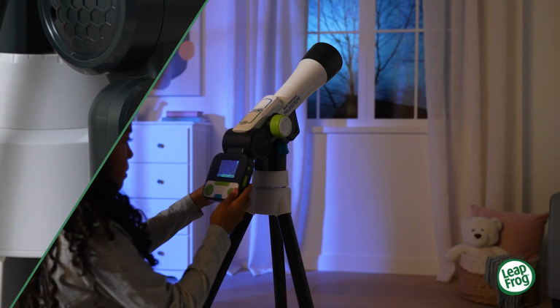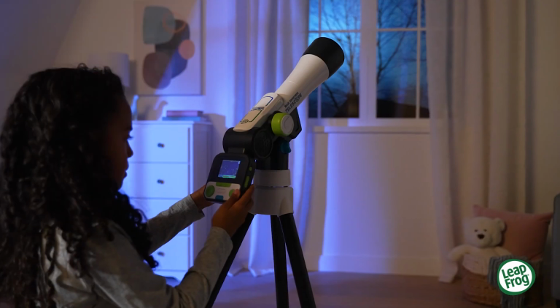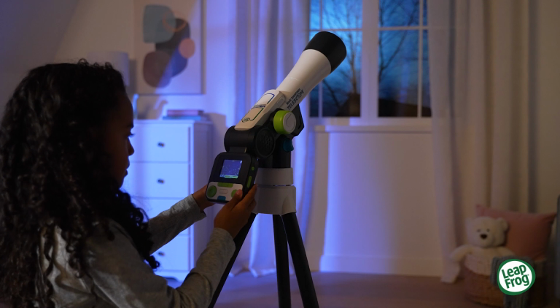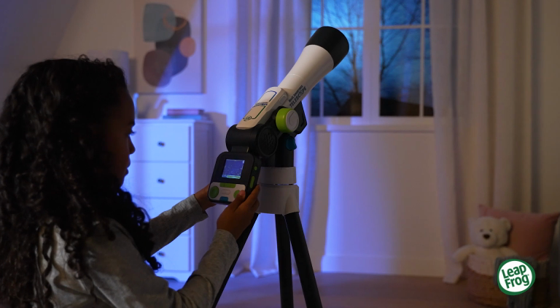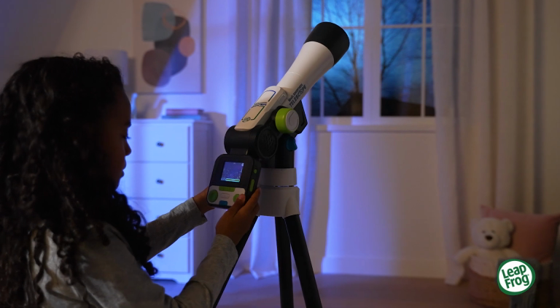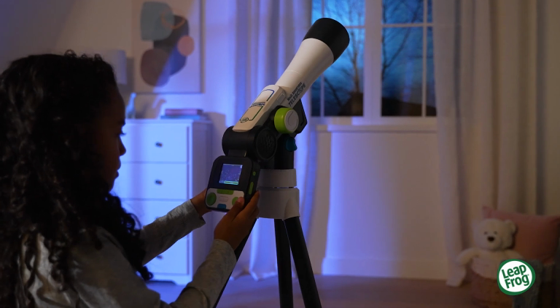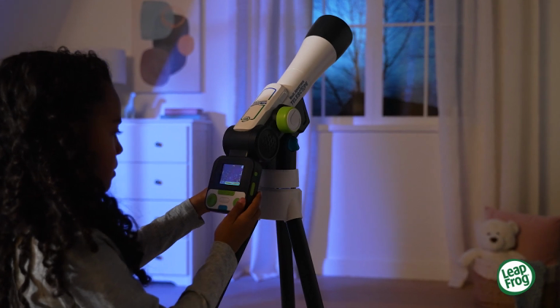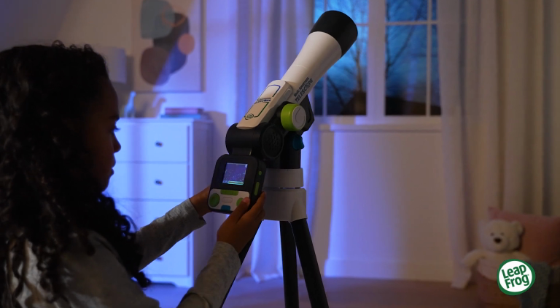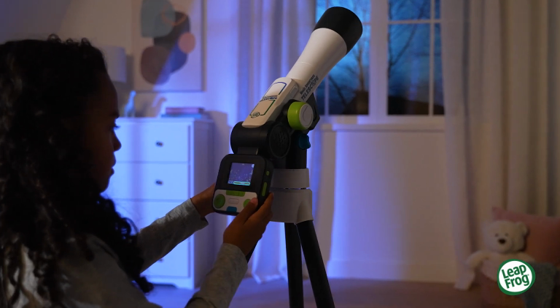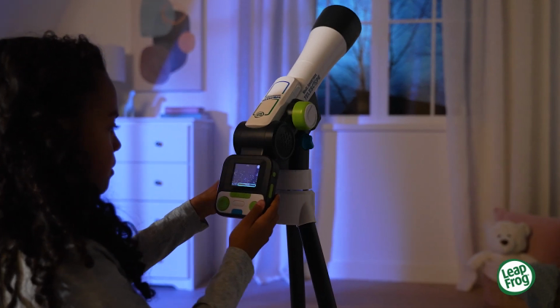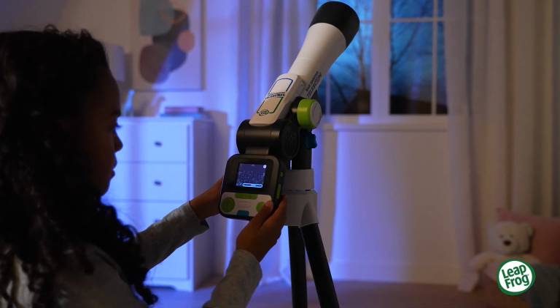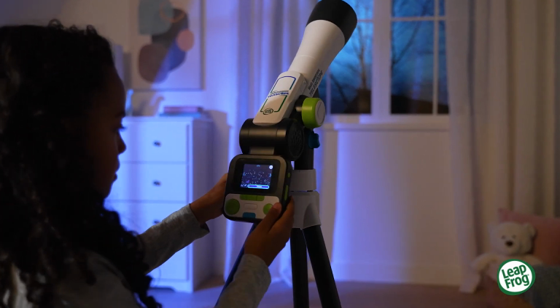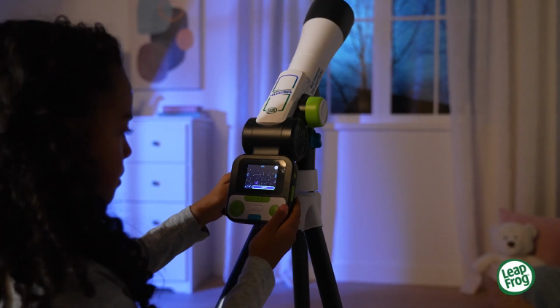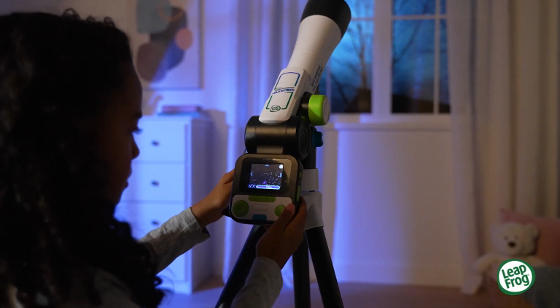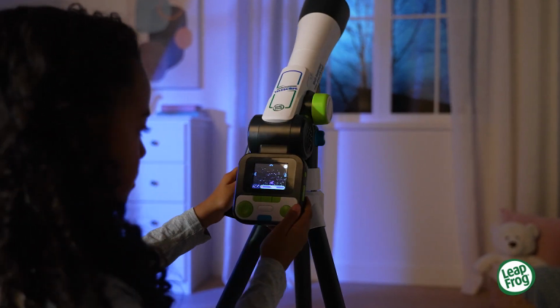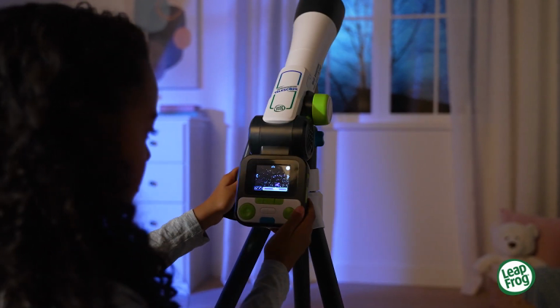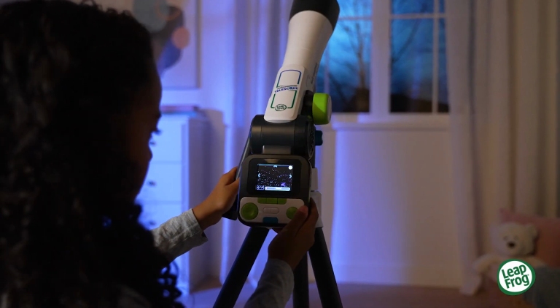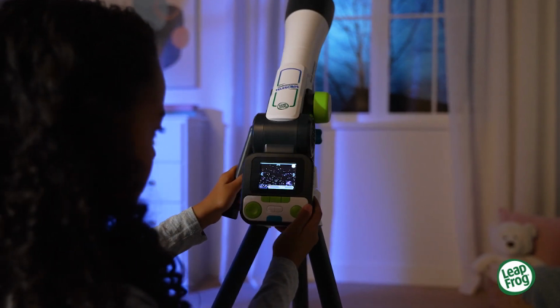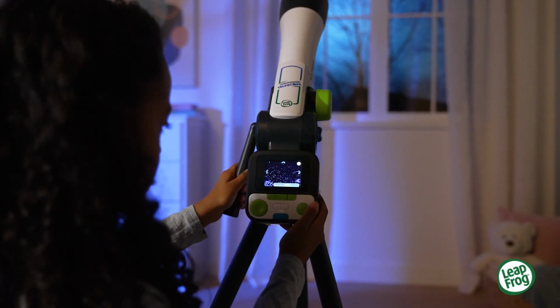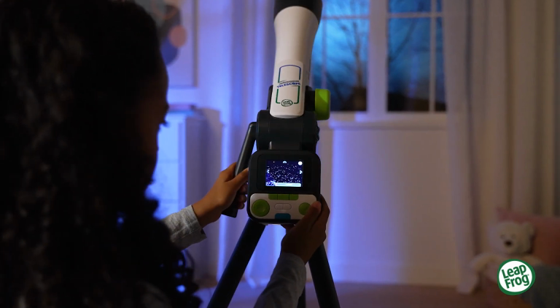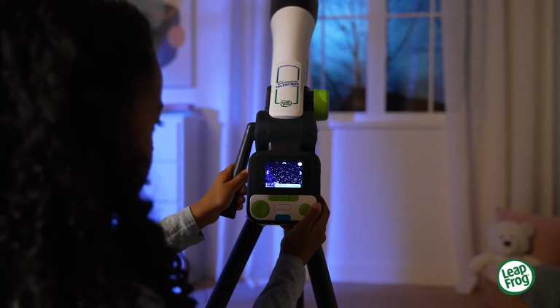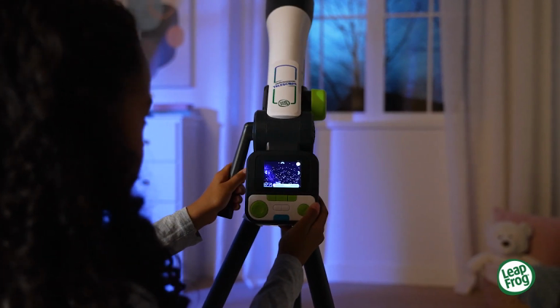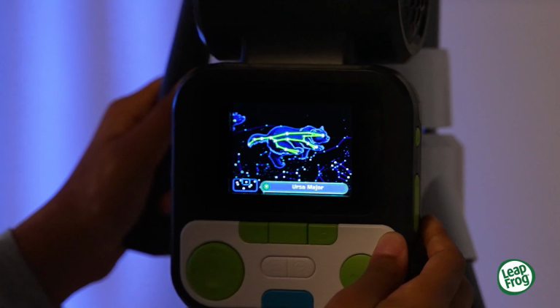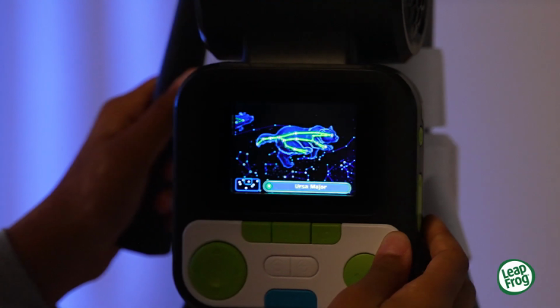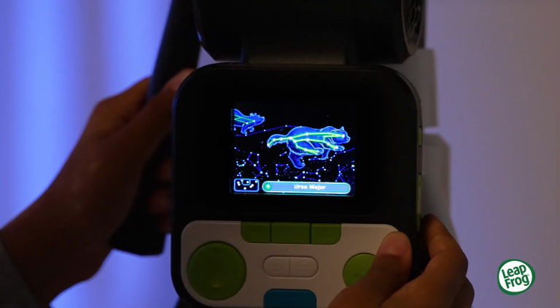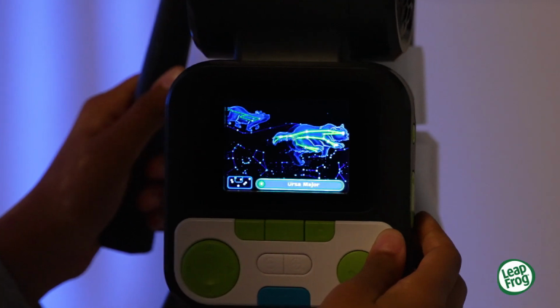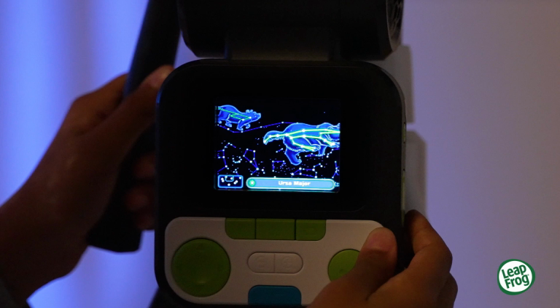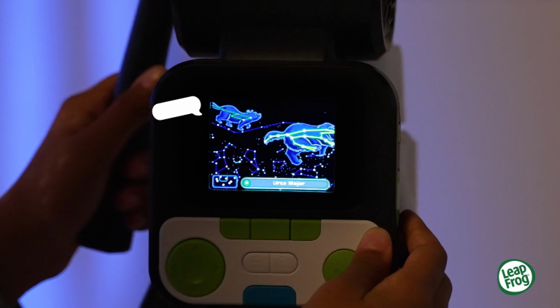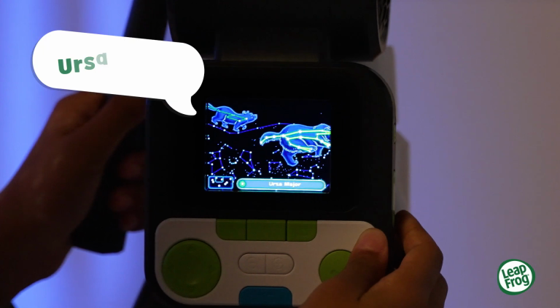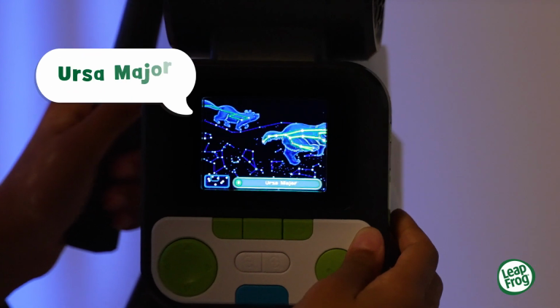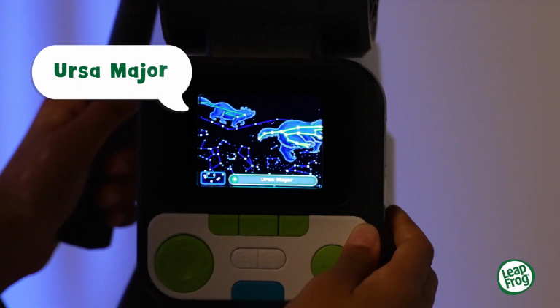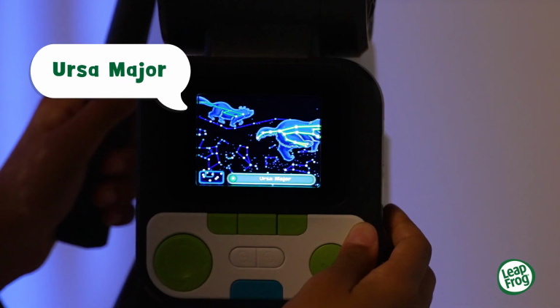Plus learn hundreds of facts about space, like the solar system, constellations, the moon and more. Ursa Major.